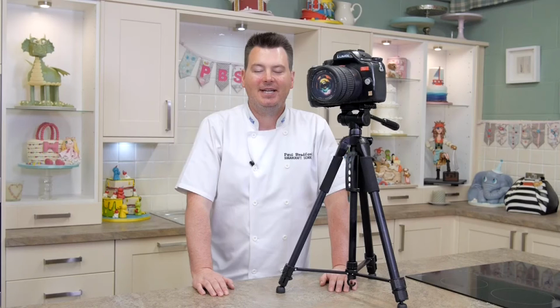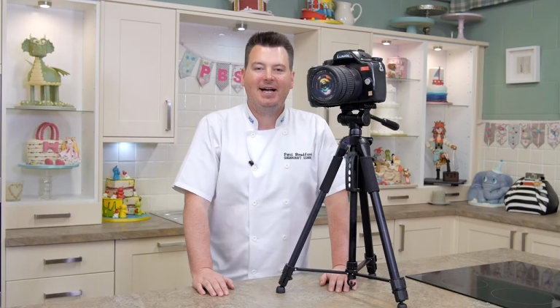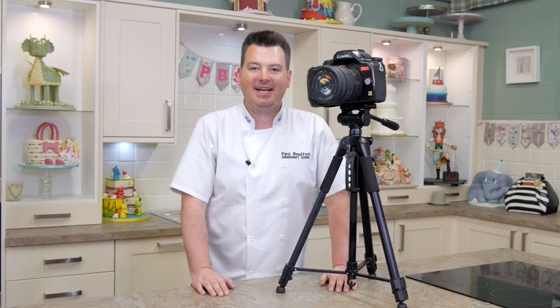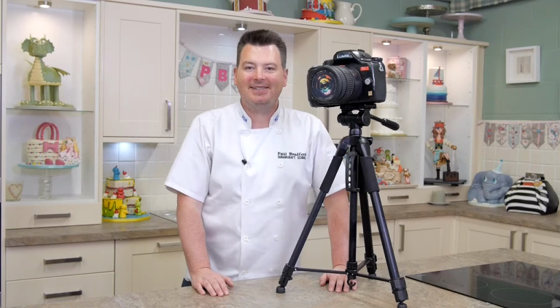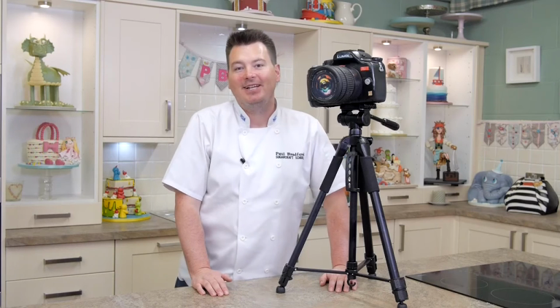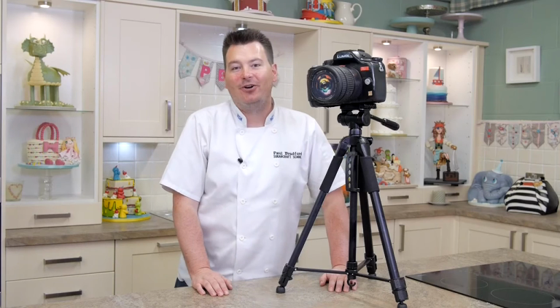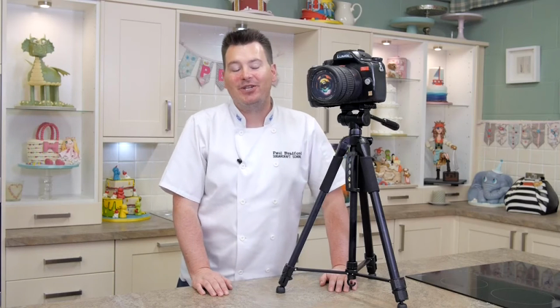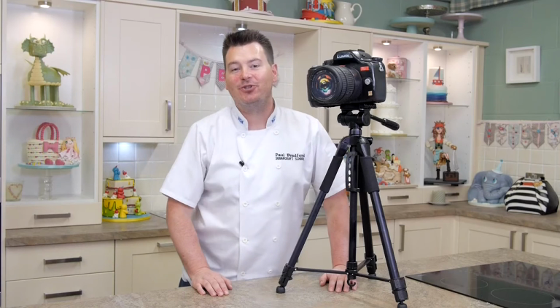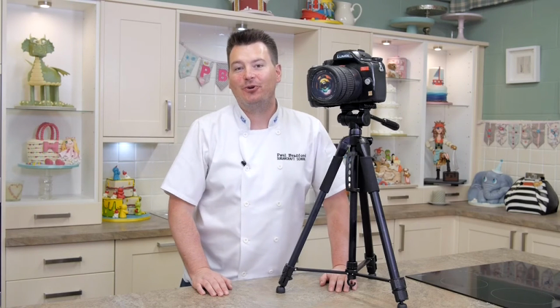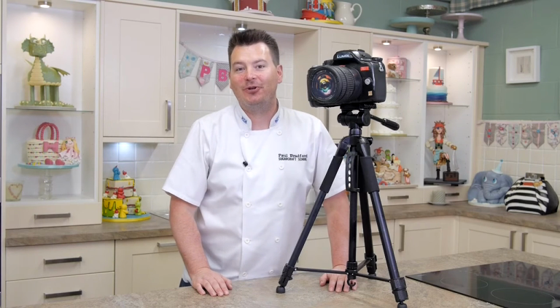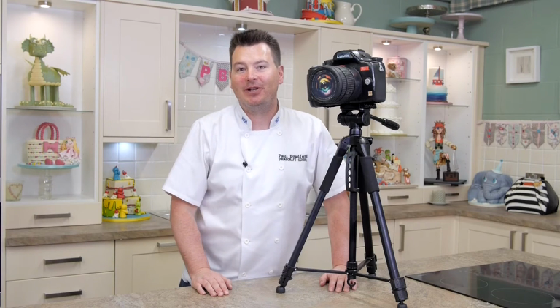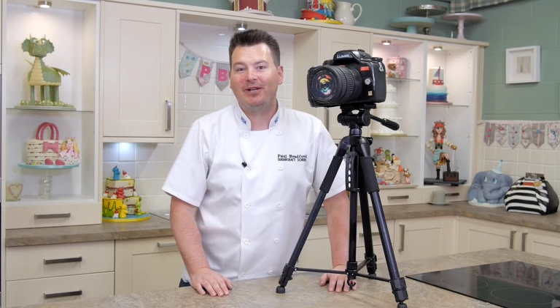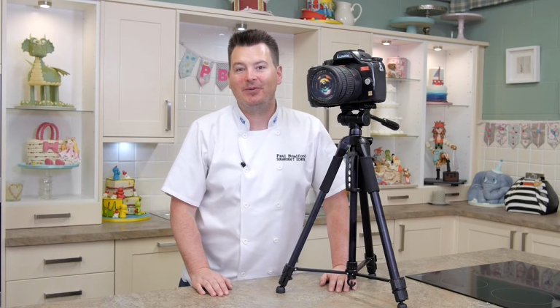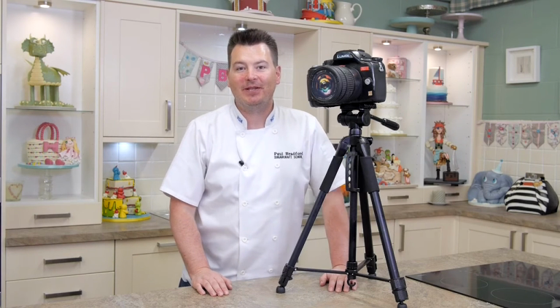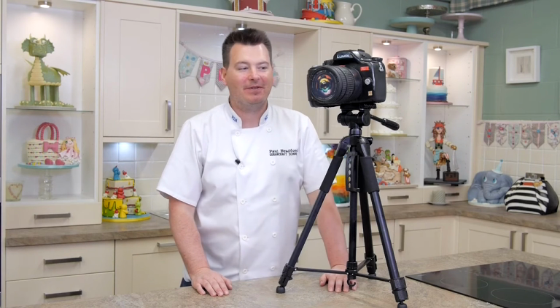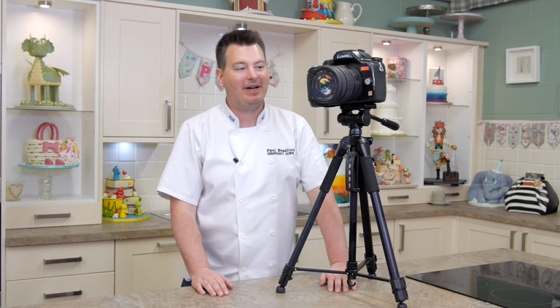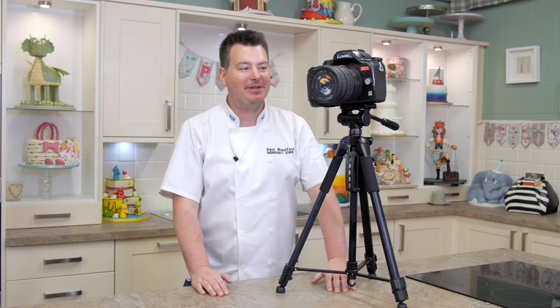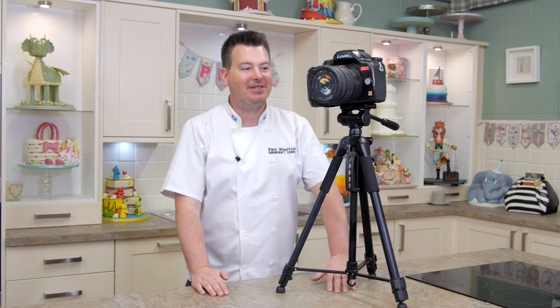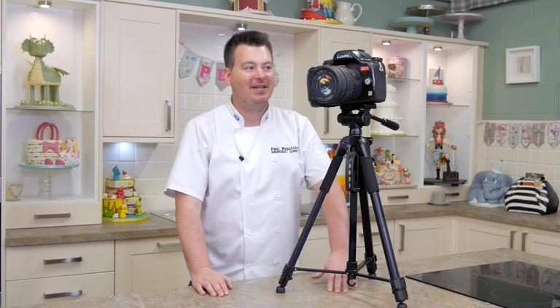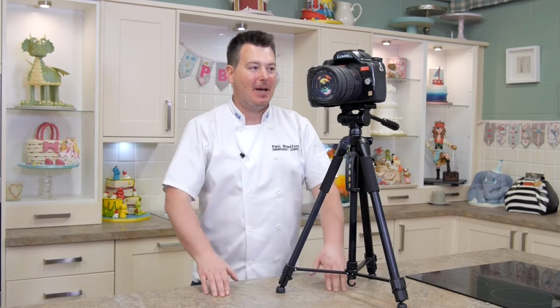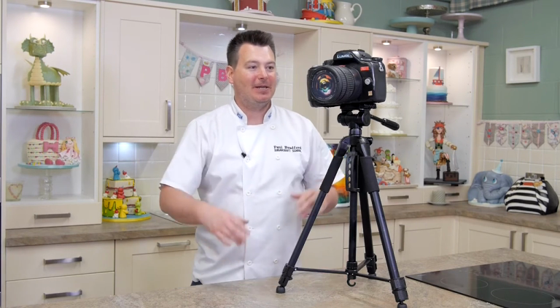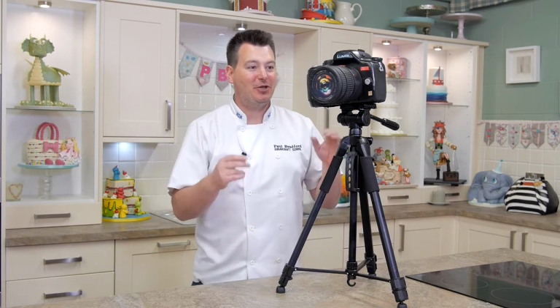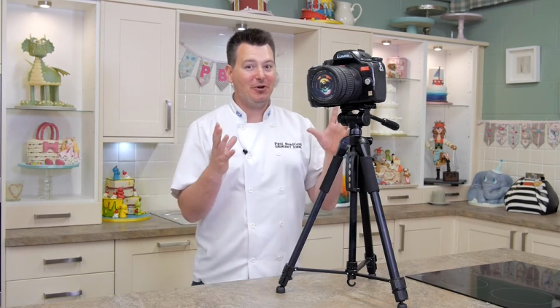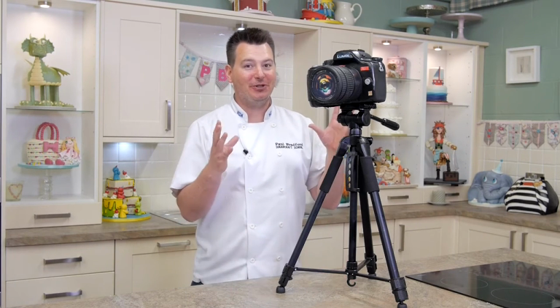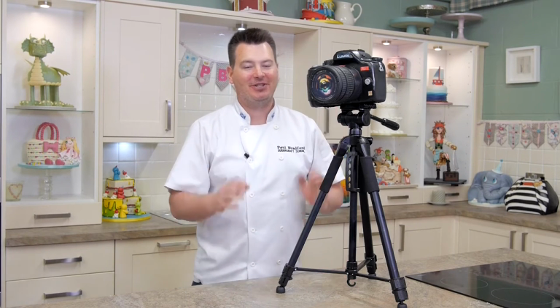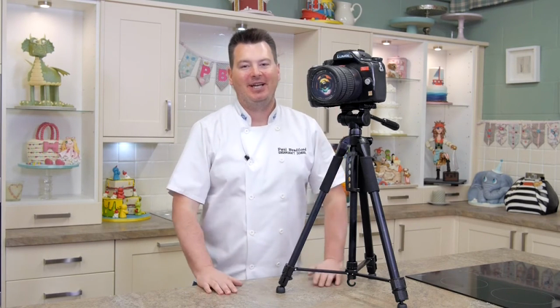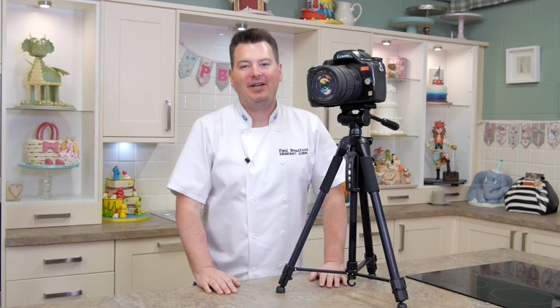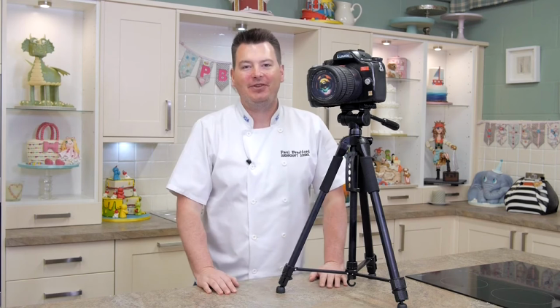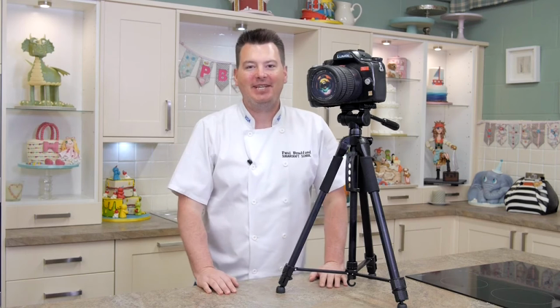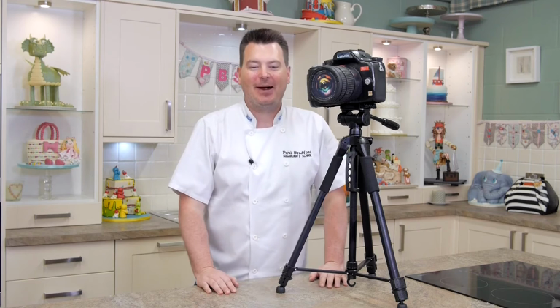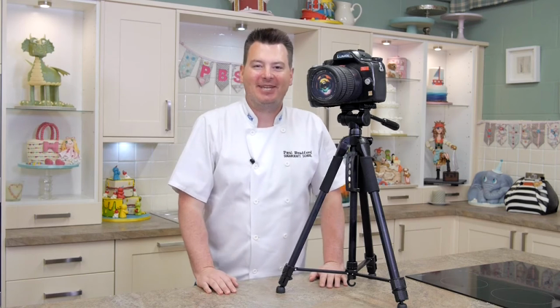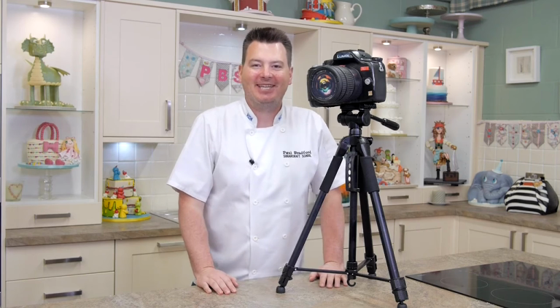Hi guys, on this tutorial you're going to learn how to make this fabulous and huge 3D camera cake.